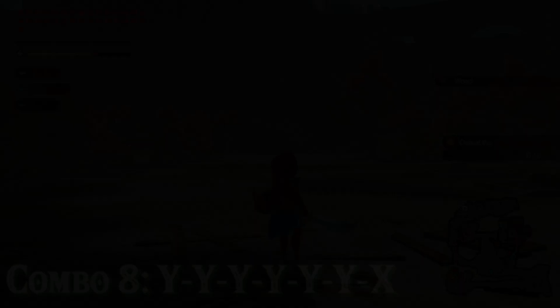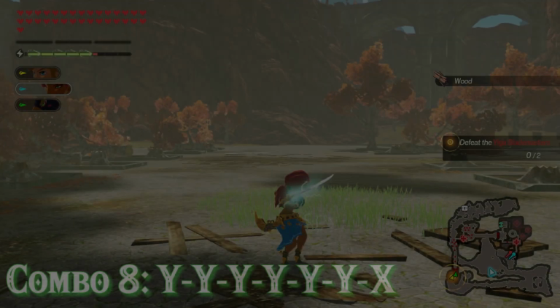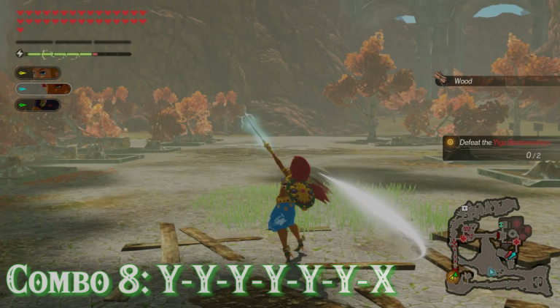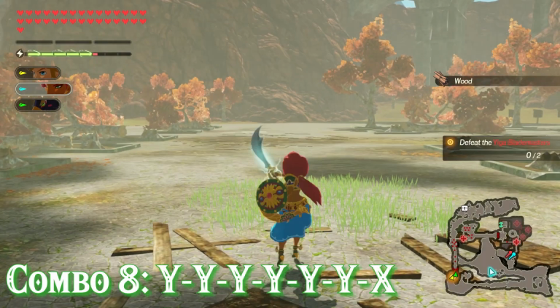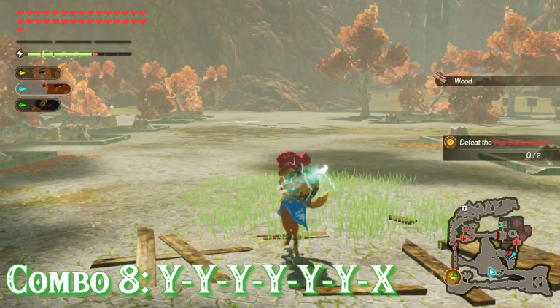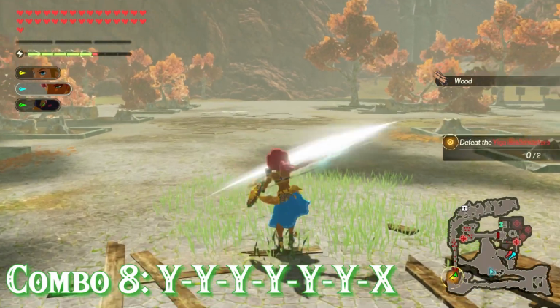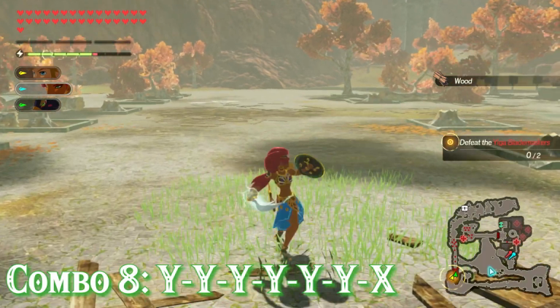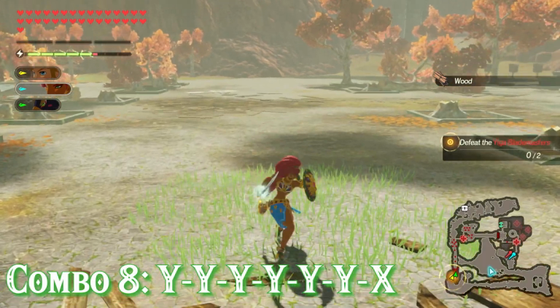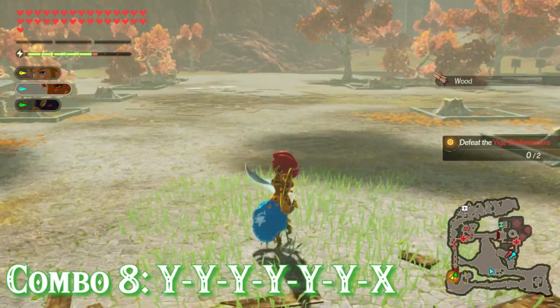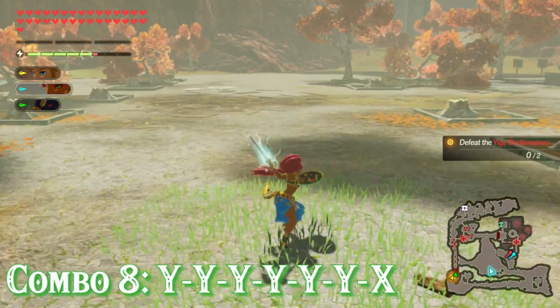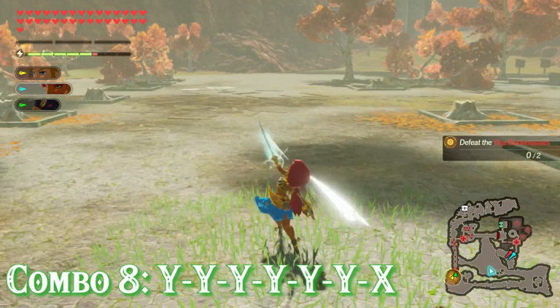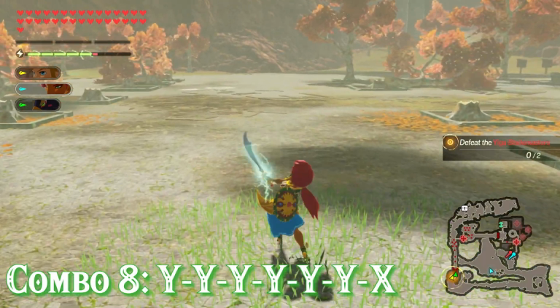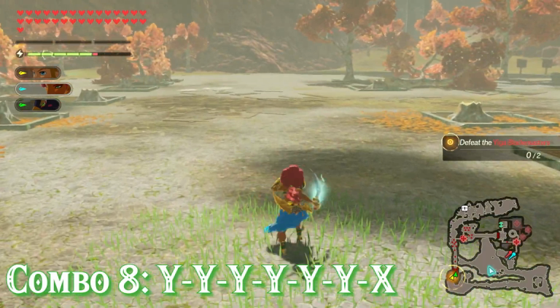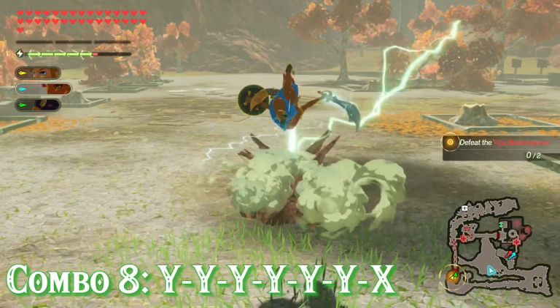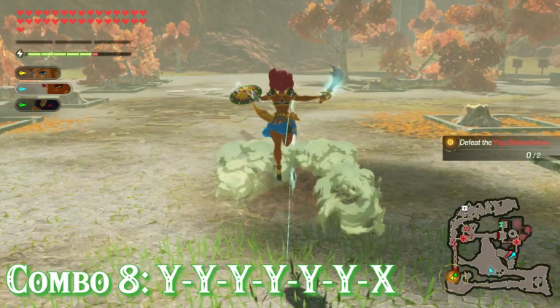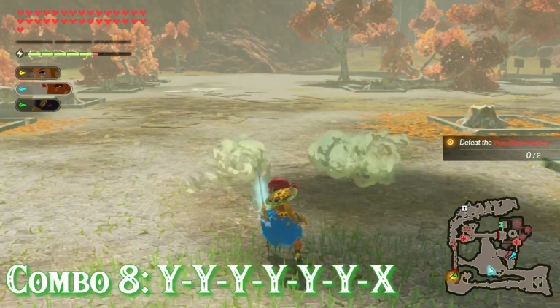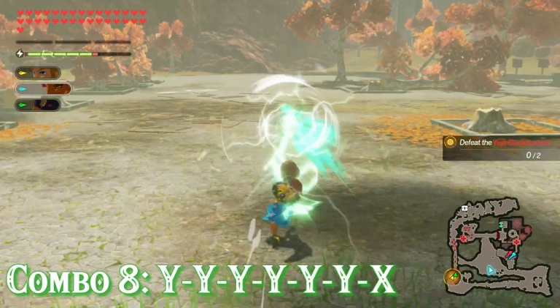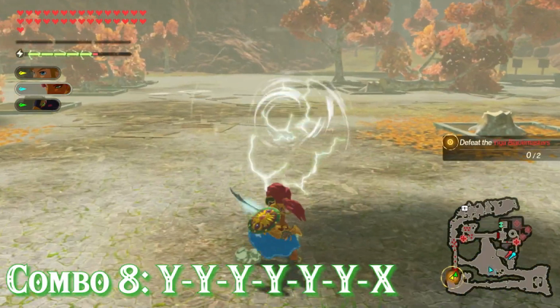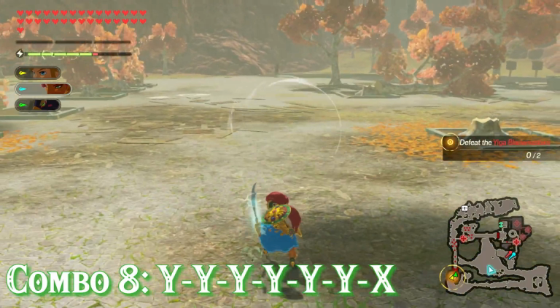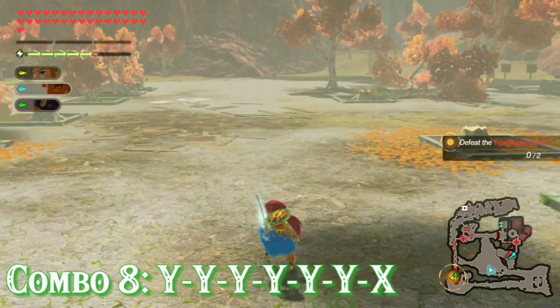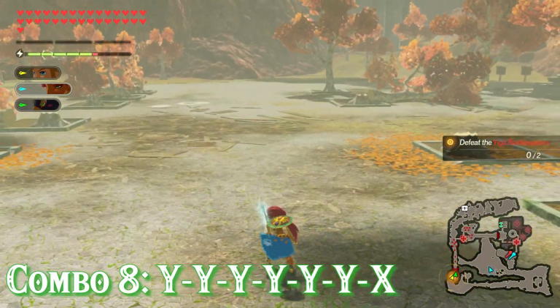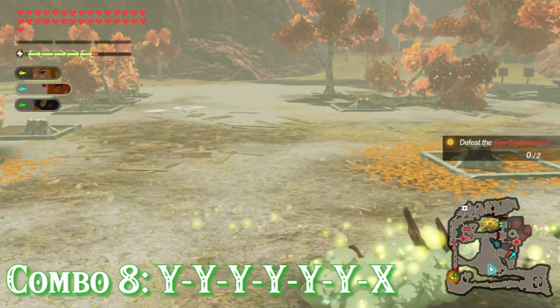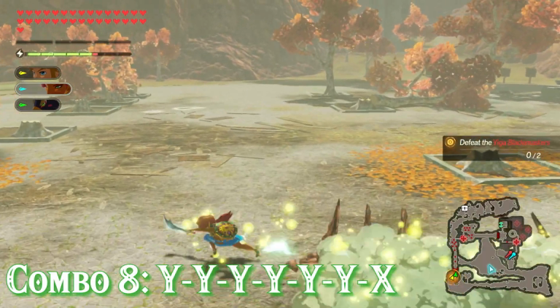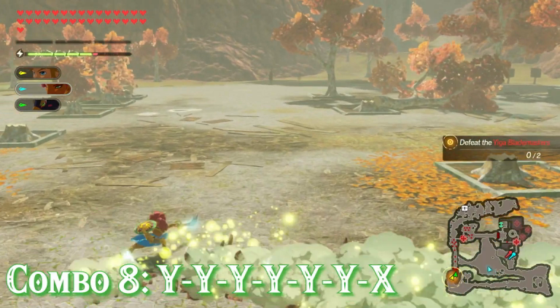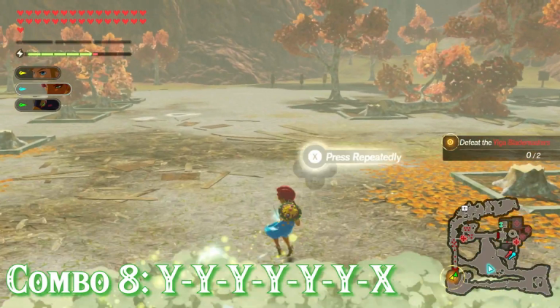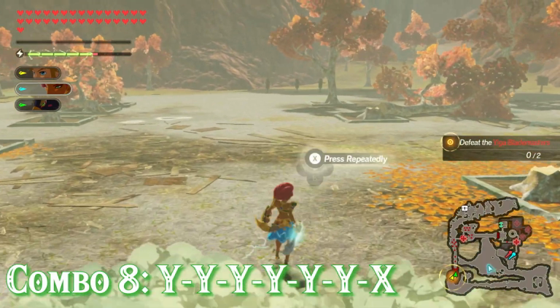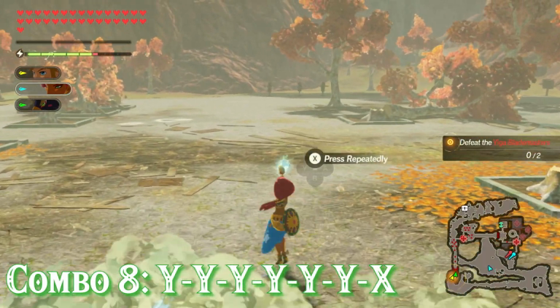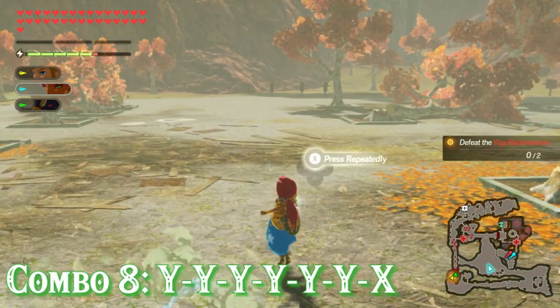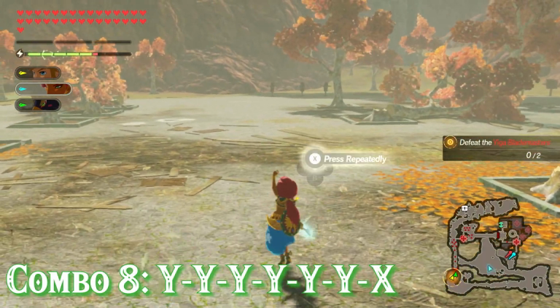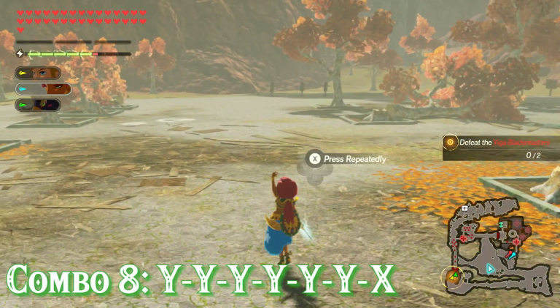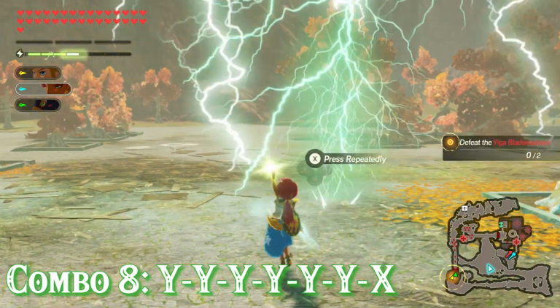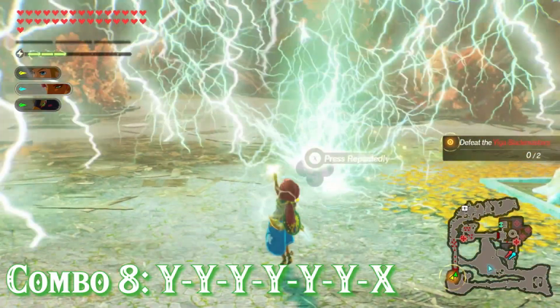Lastly, combo 8 is 6 Y's and an X and is the same as the last one just with an extra regular attack in between.